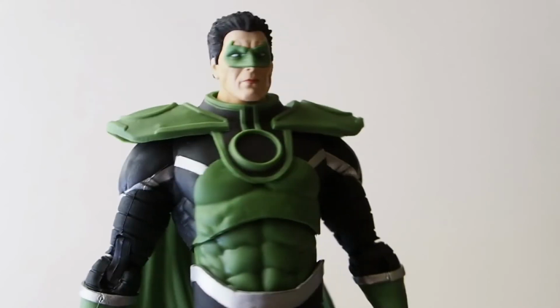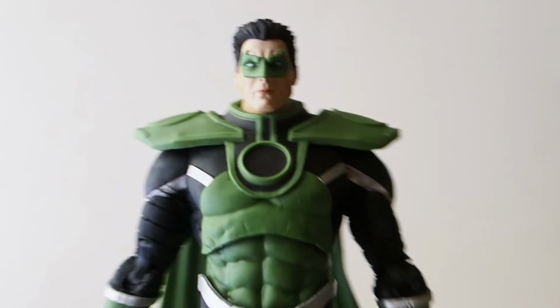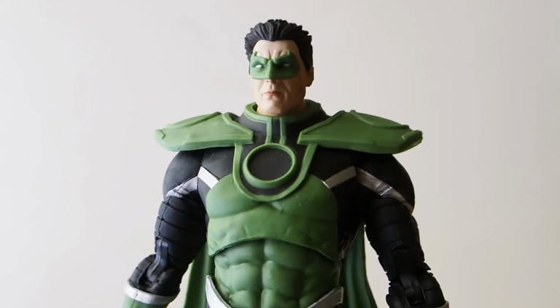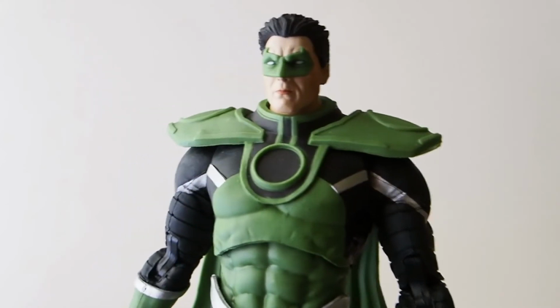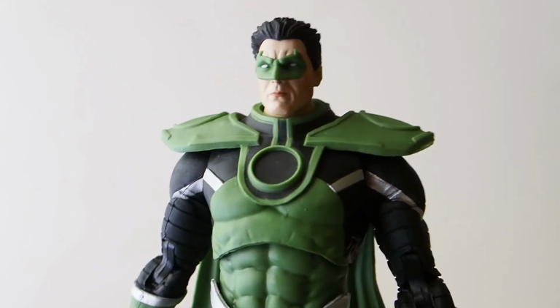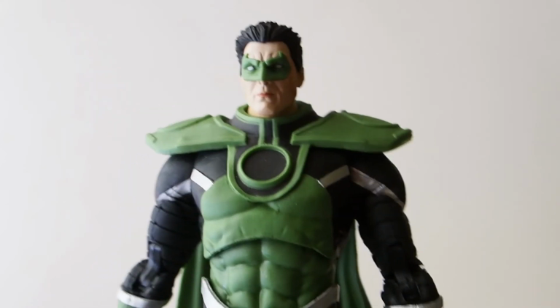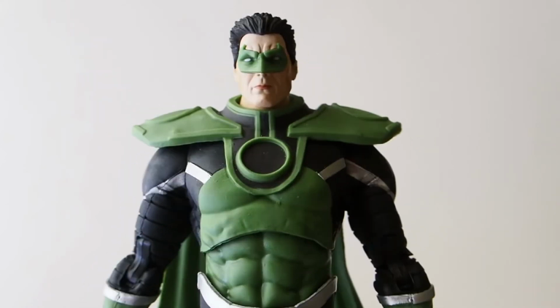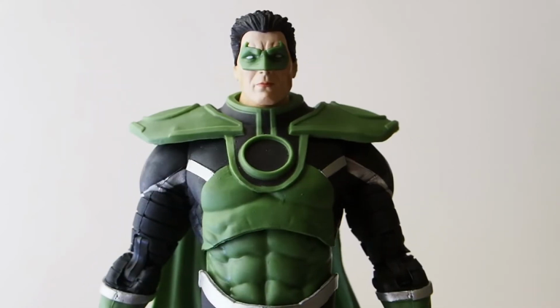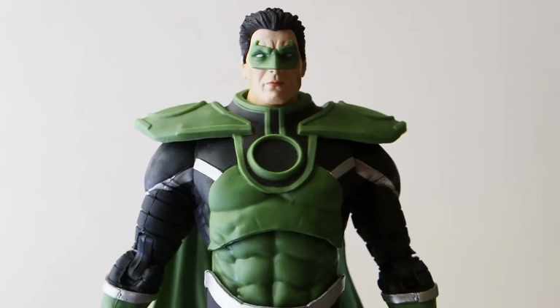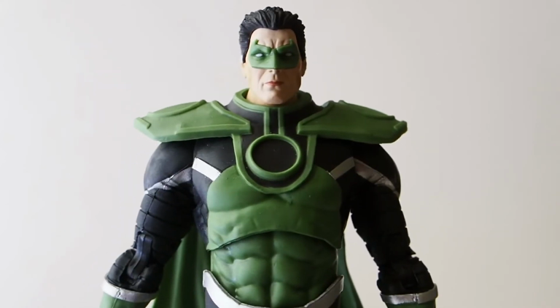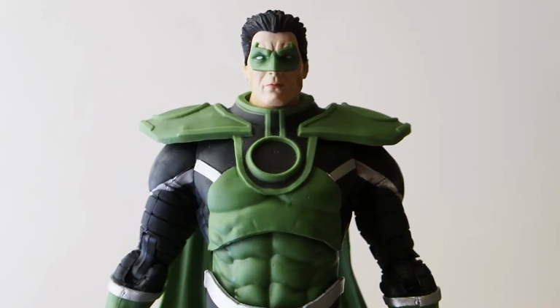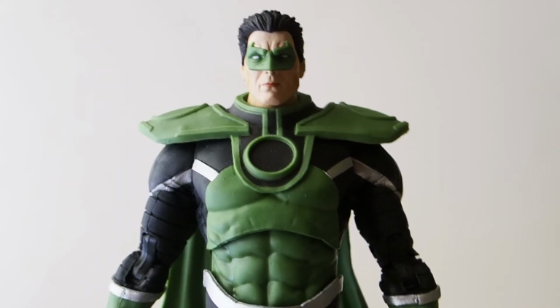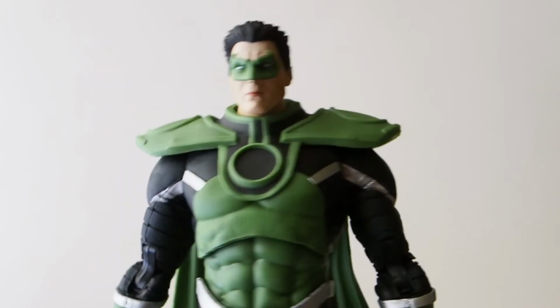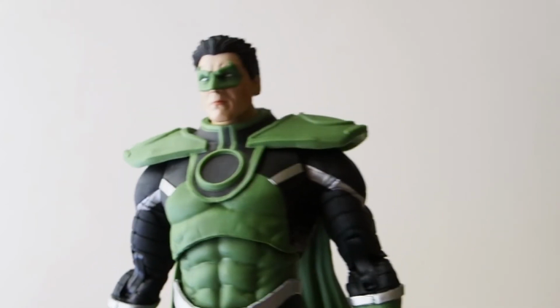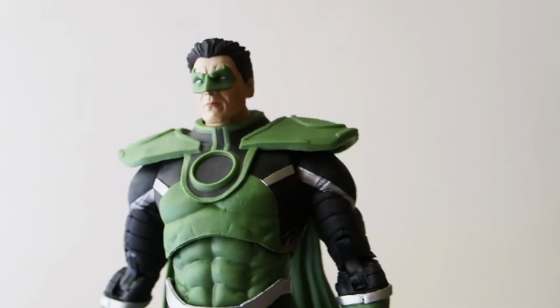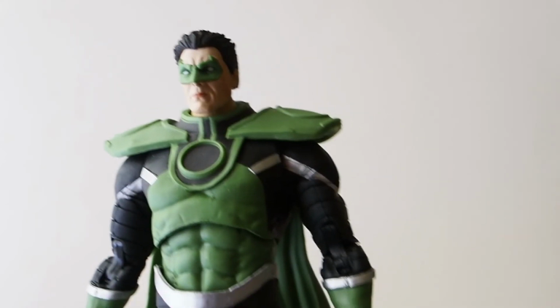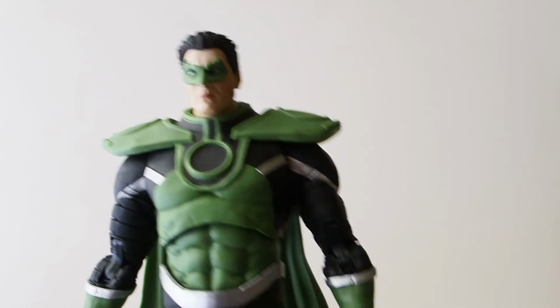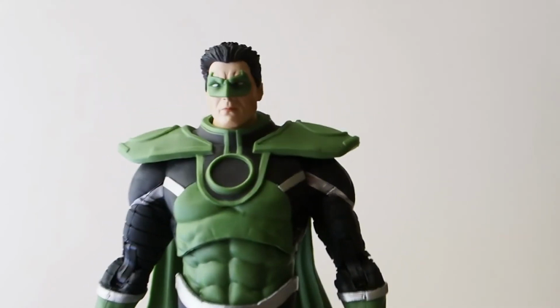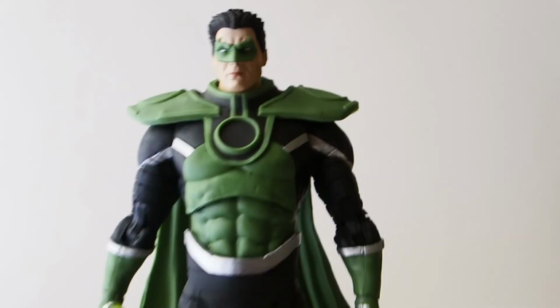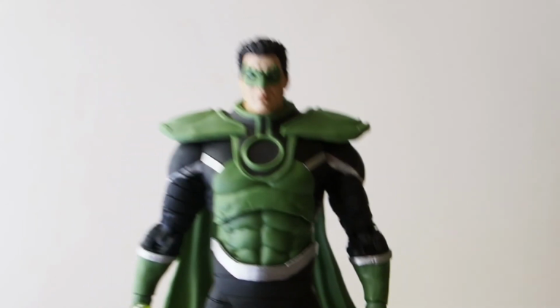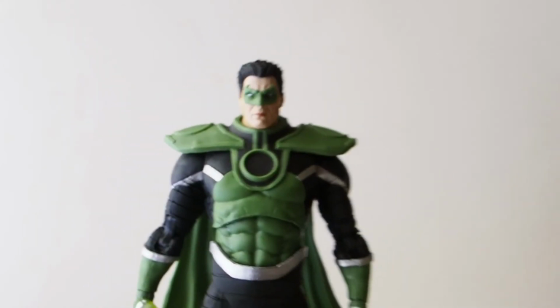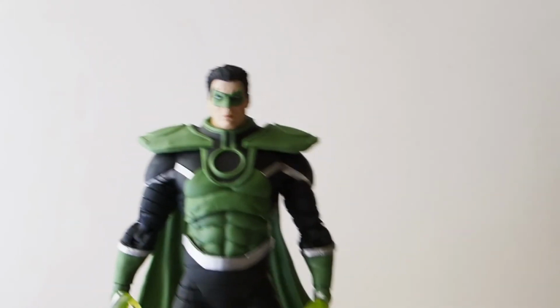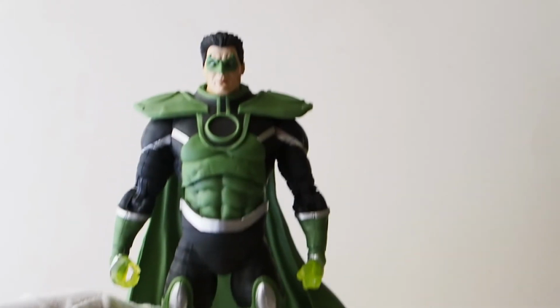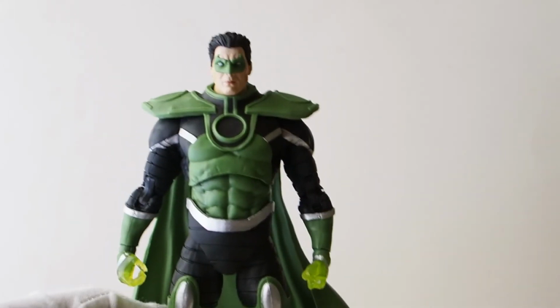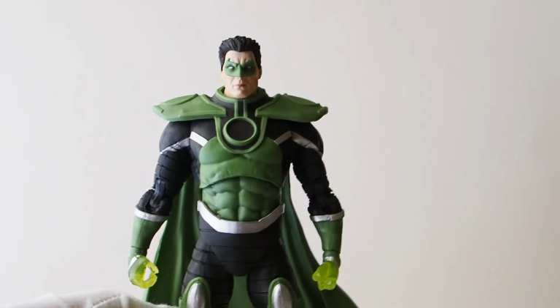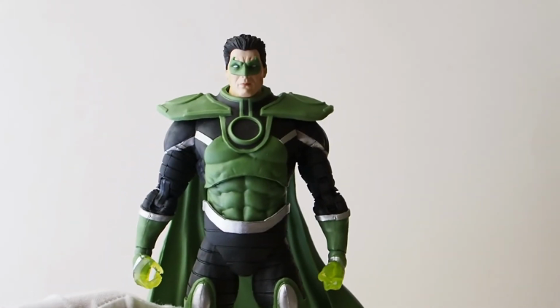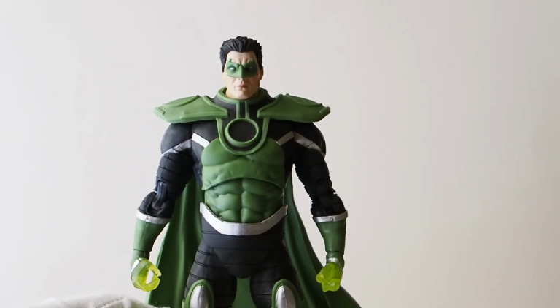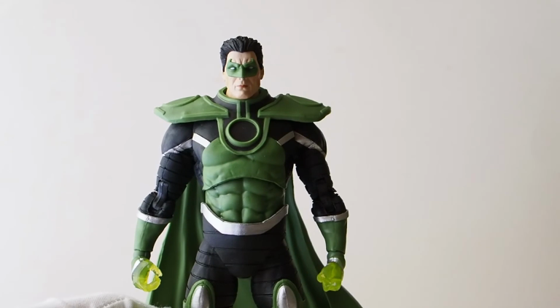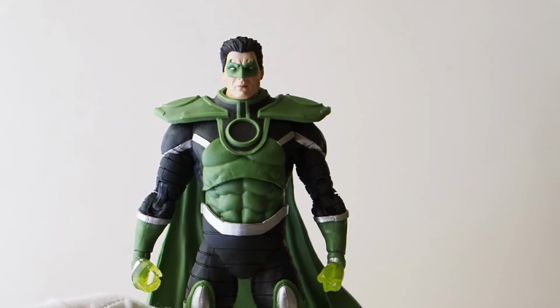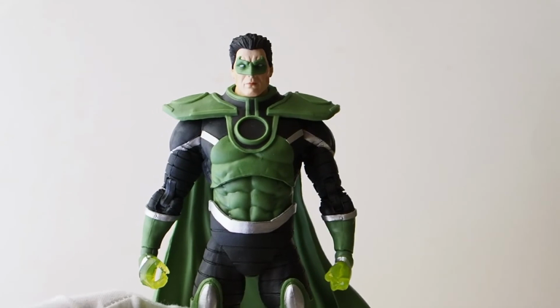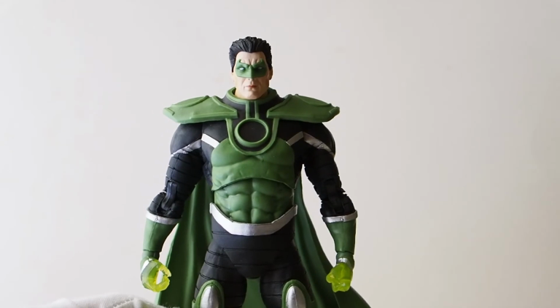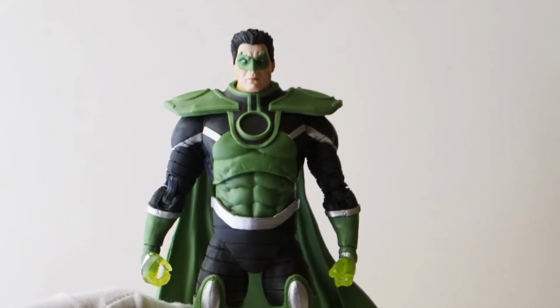So there you go — there's the Hal Jordan Parallax from McFarland Toys. Thanks for watching.